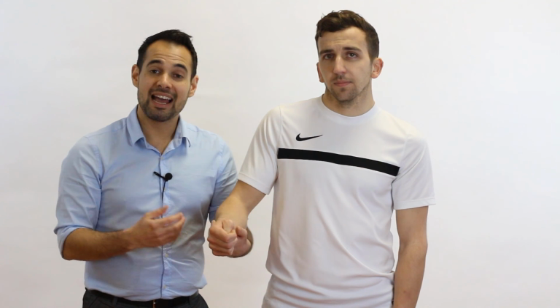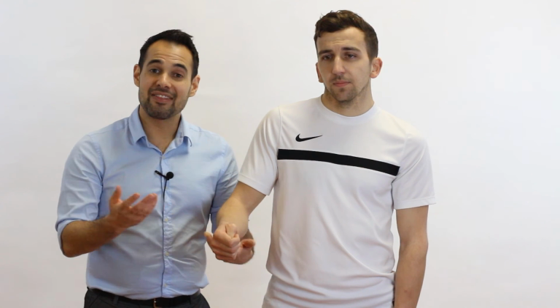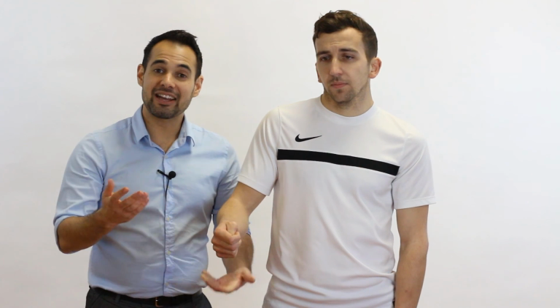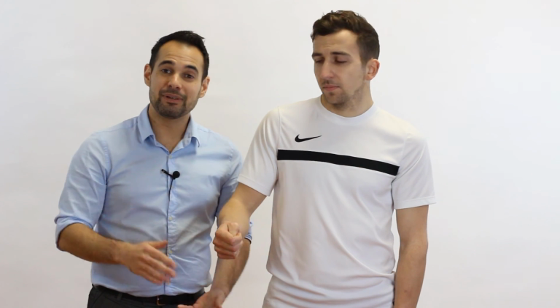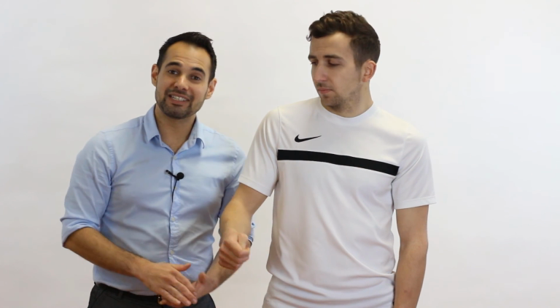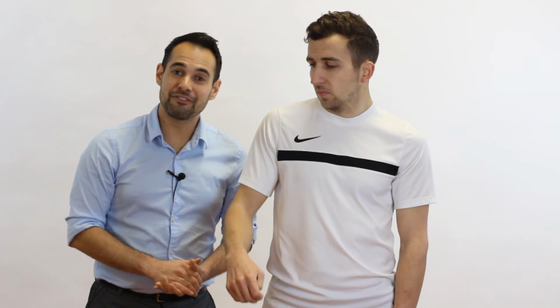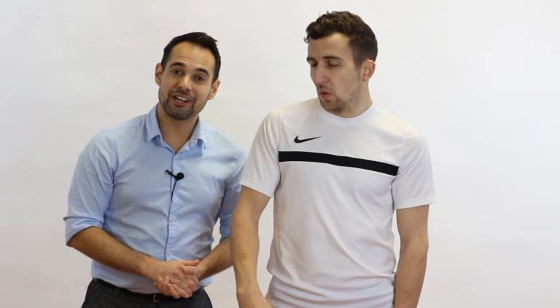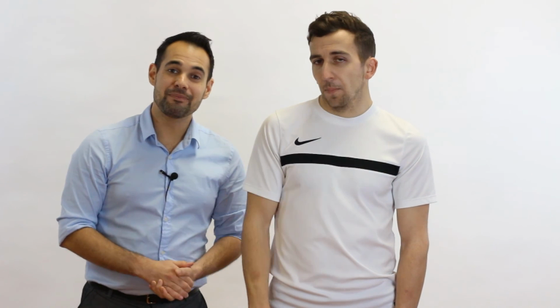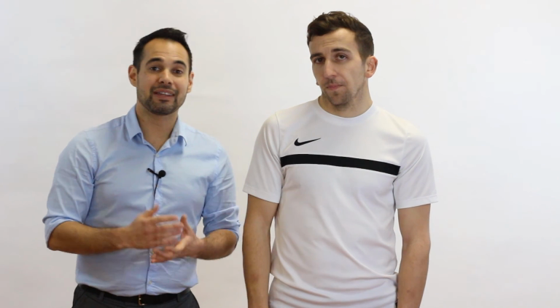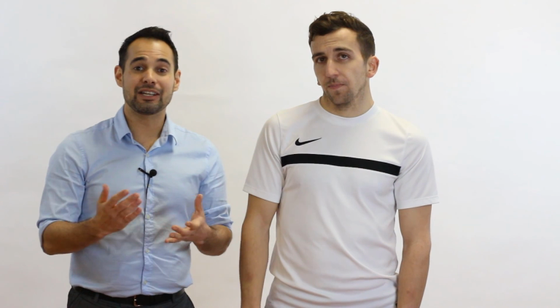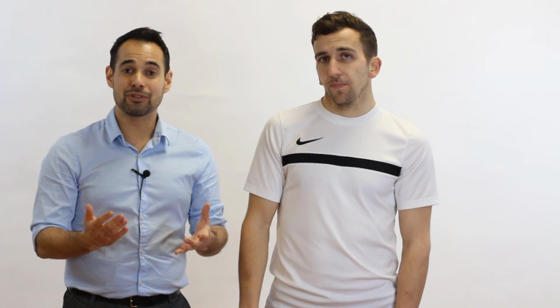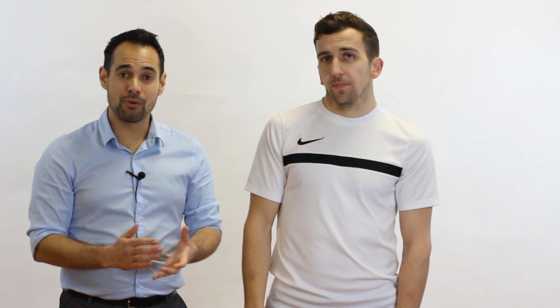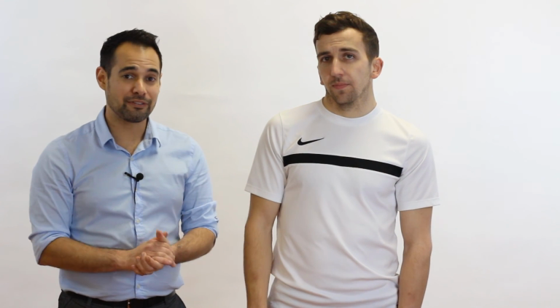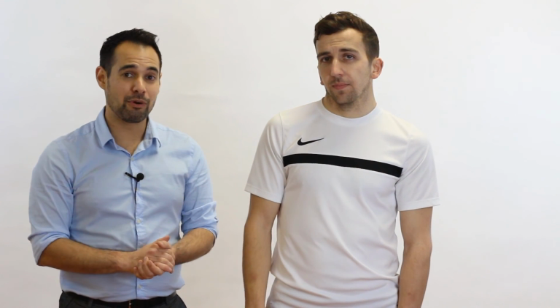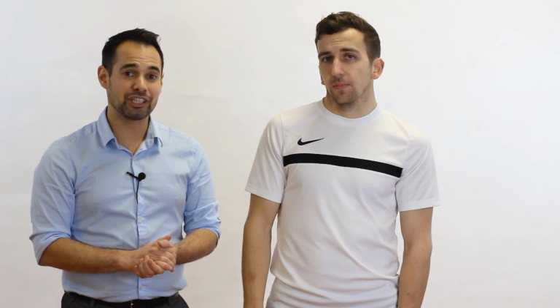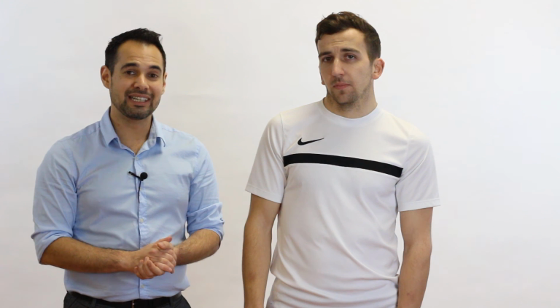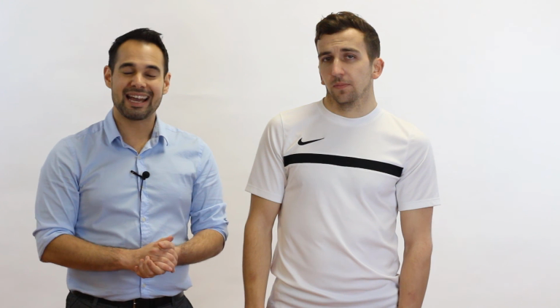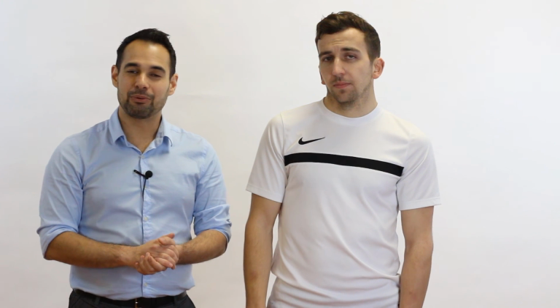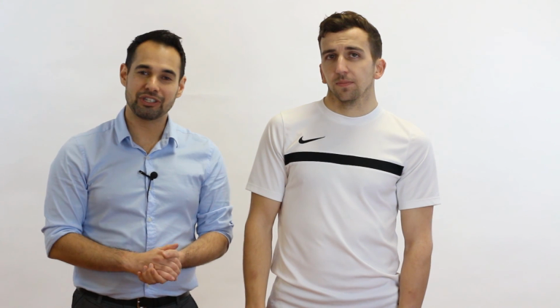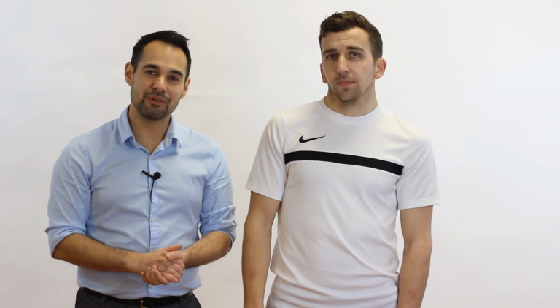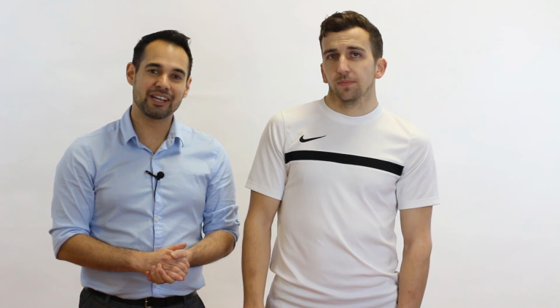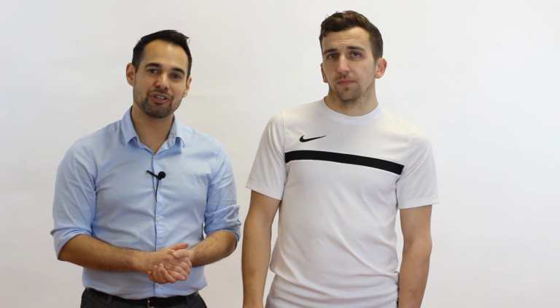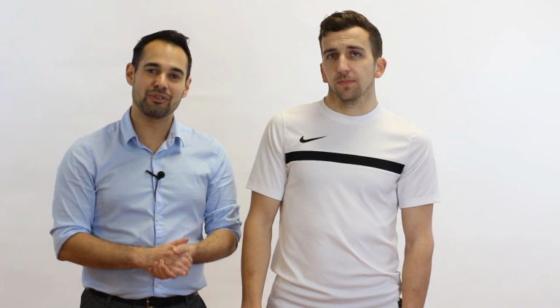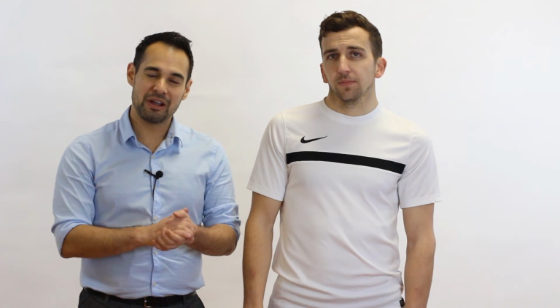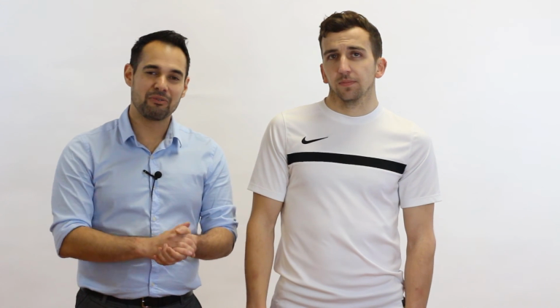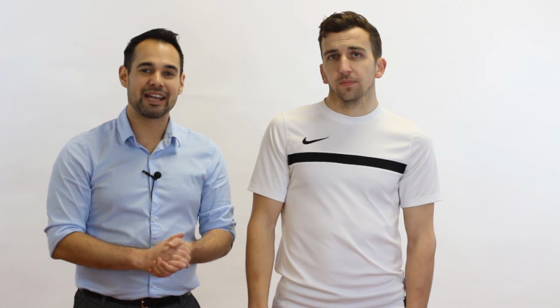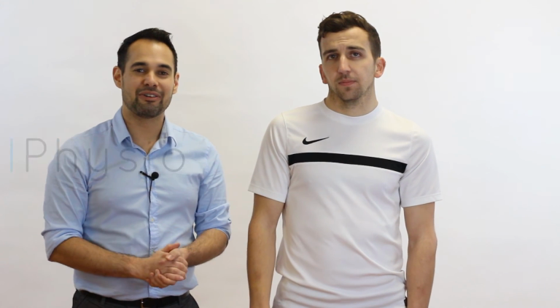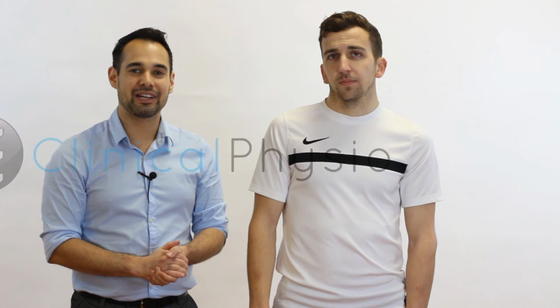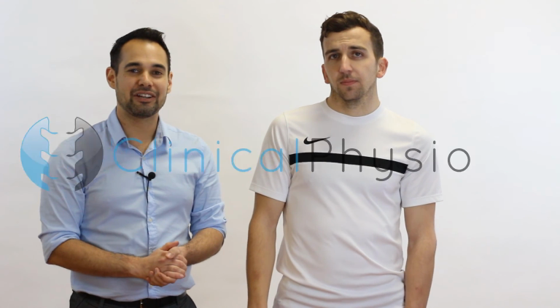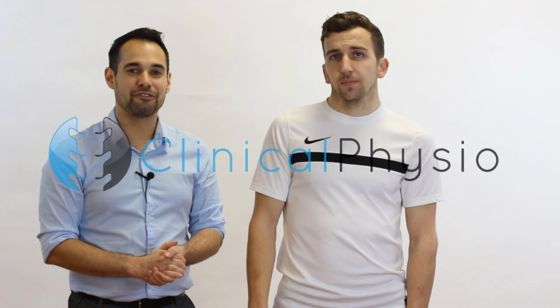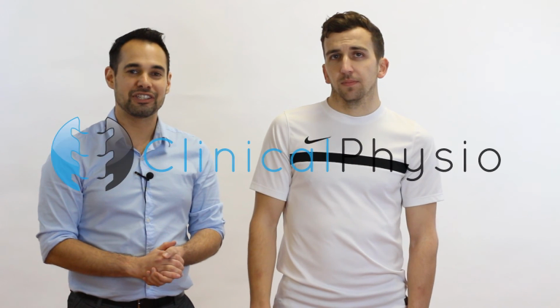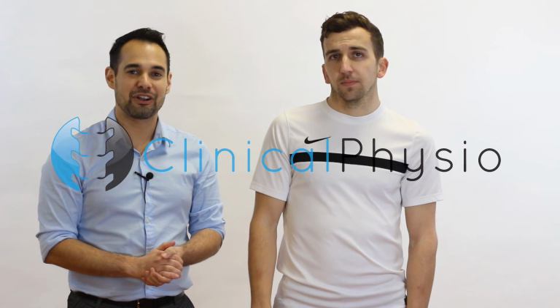And that completes our video. Thank you as always for watching and we'll see you again soon right here on Clinical Physio.